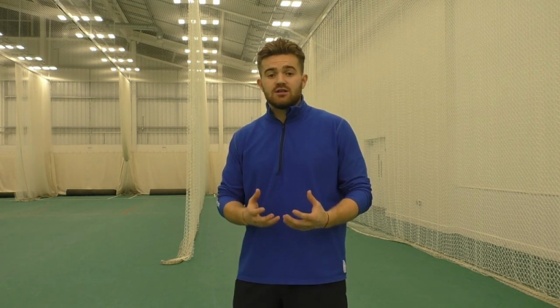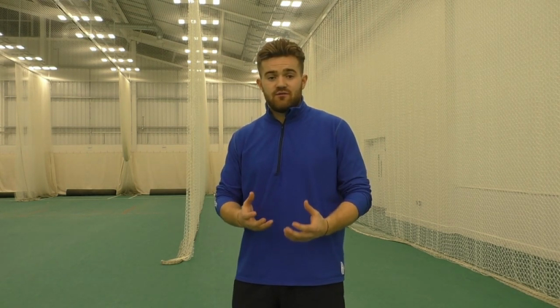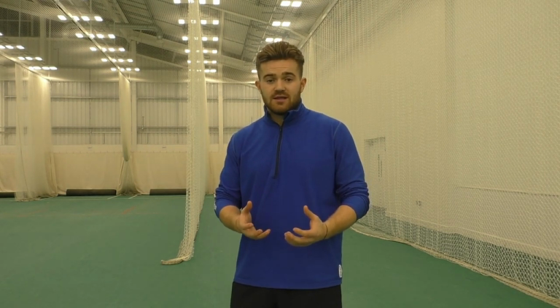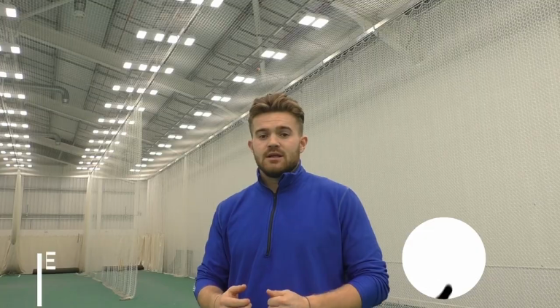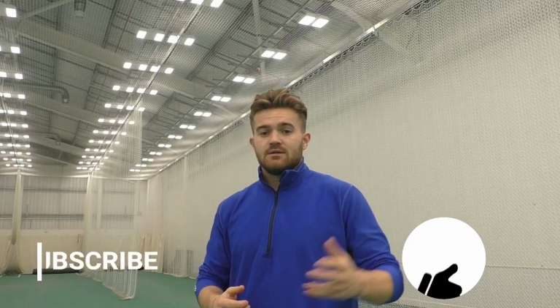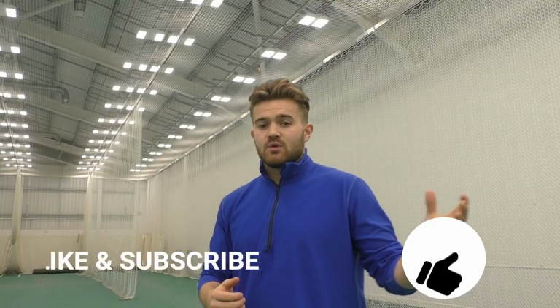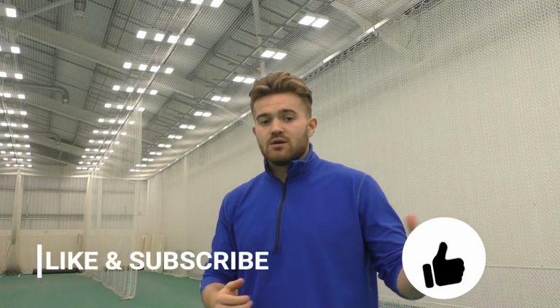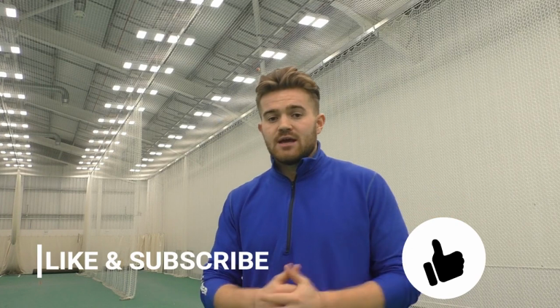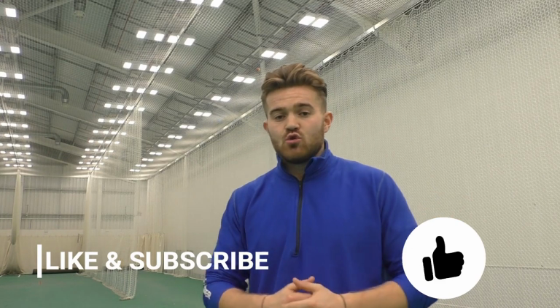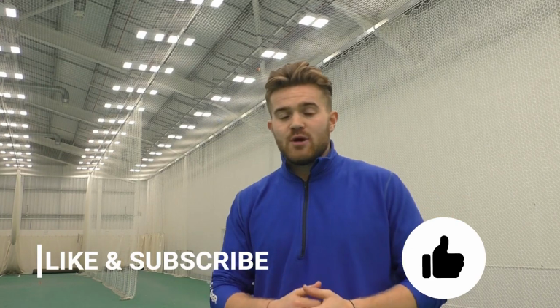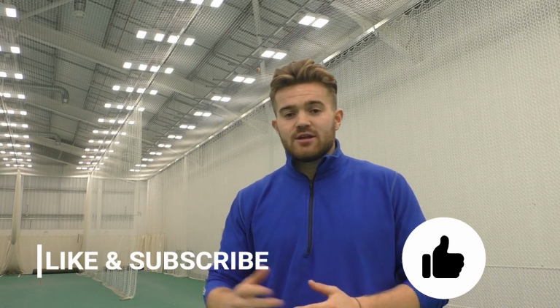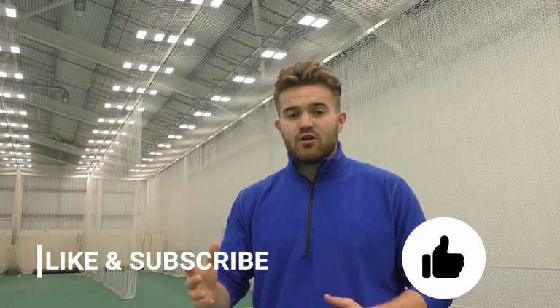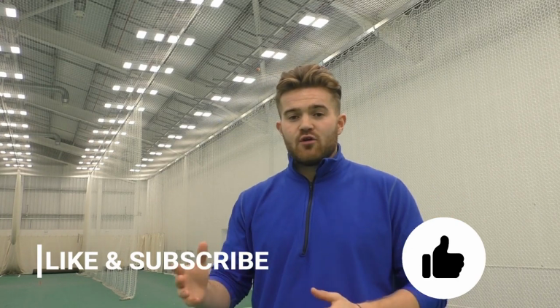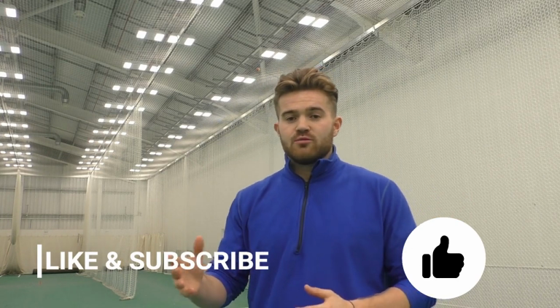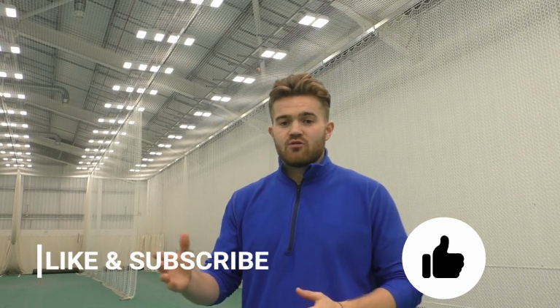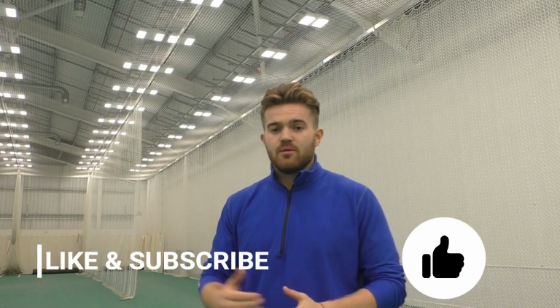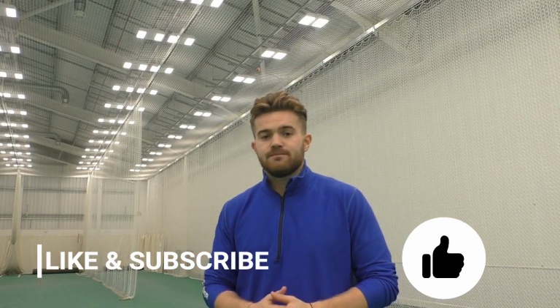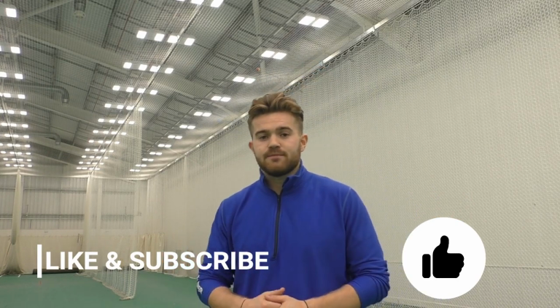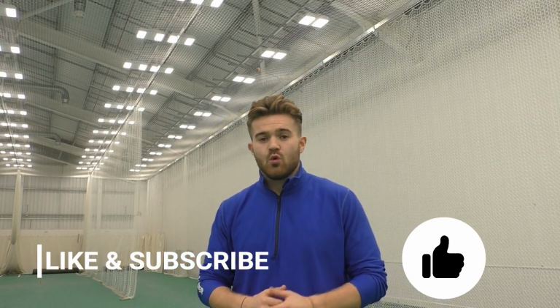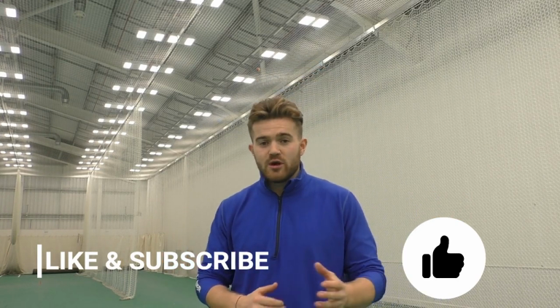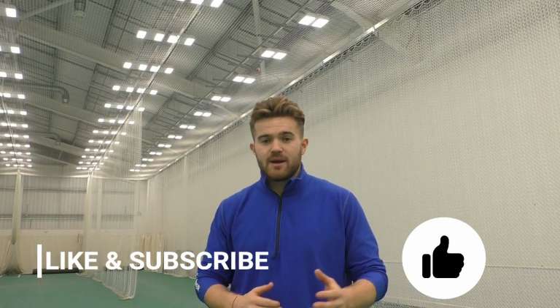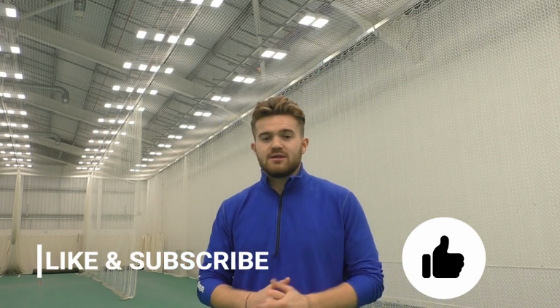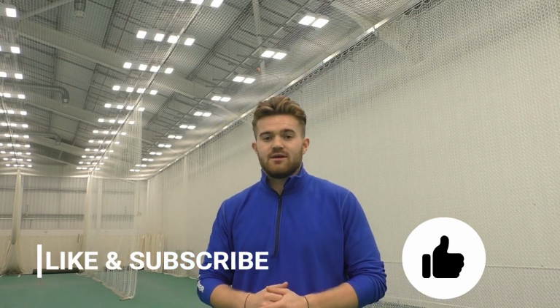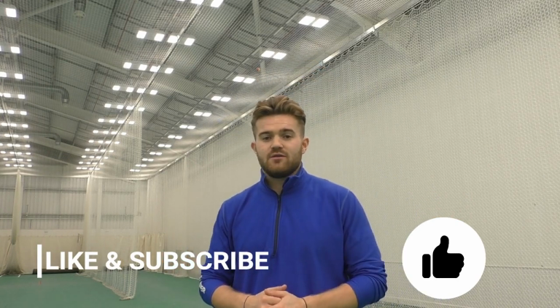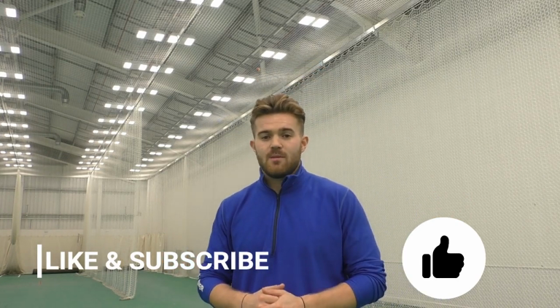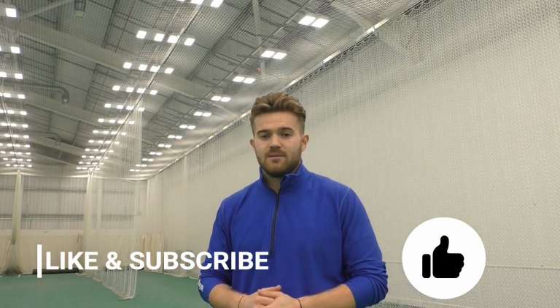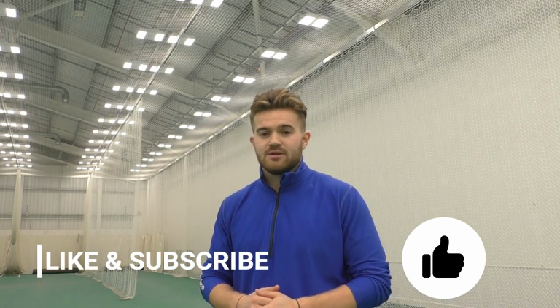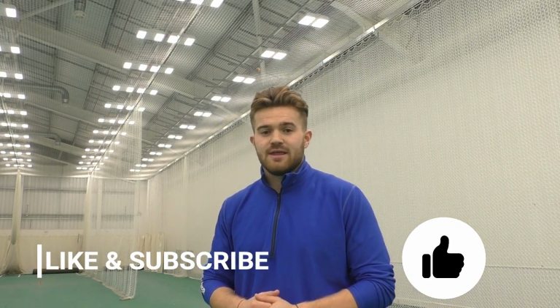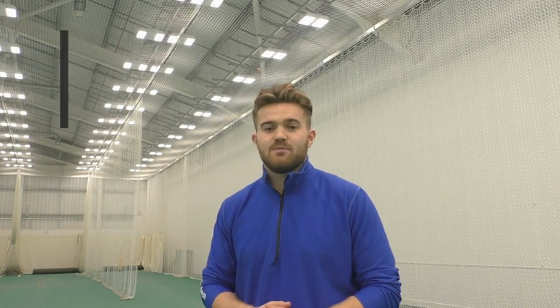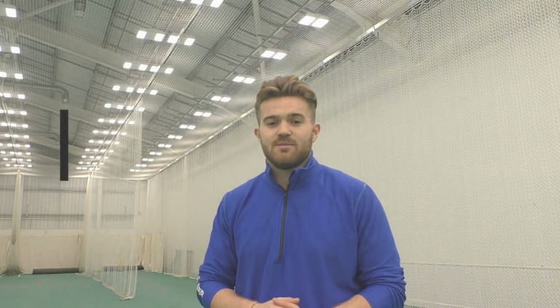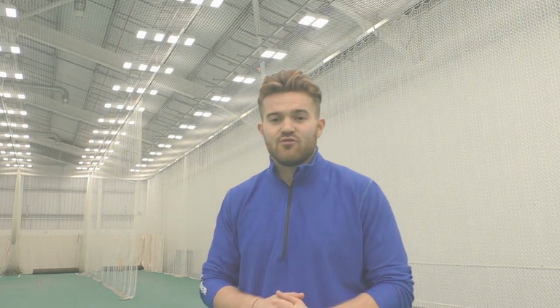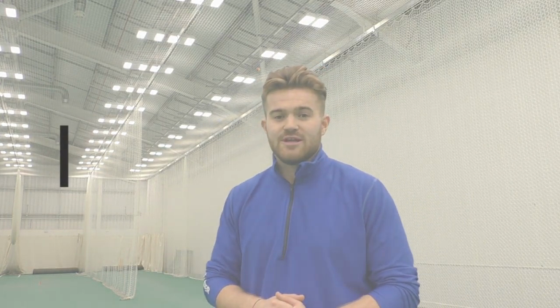Guys, as always, like, follow, subscribe. Always back yourself. I'm Andy Buzzer — that's Buzz About Cricket.